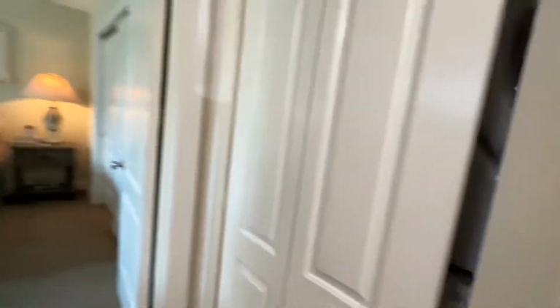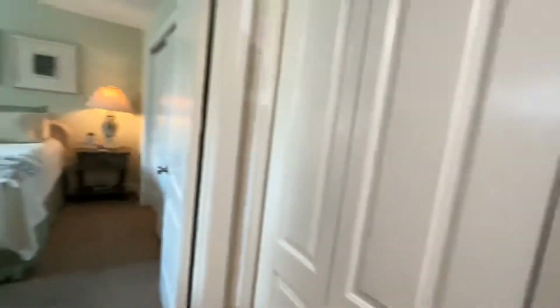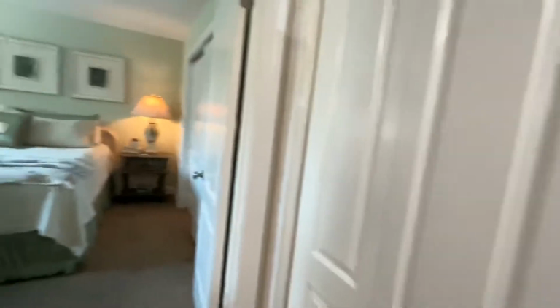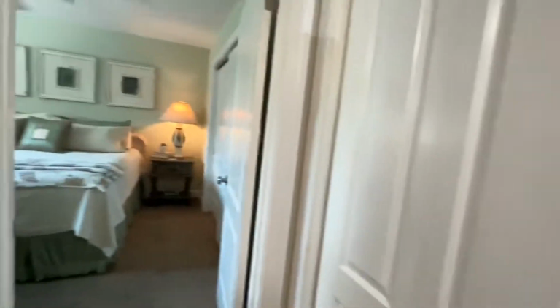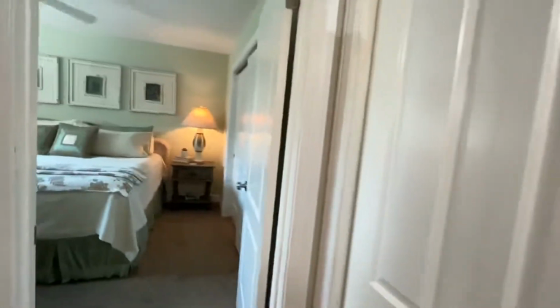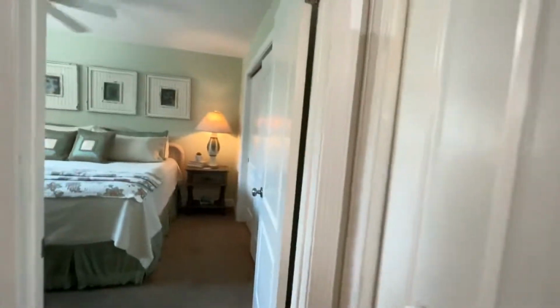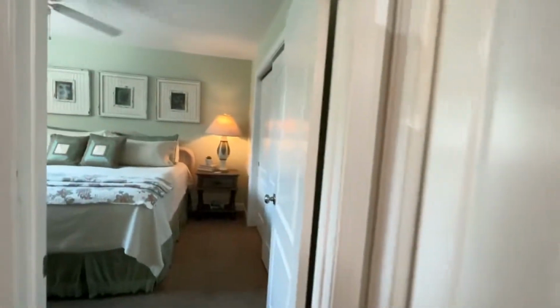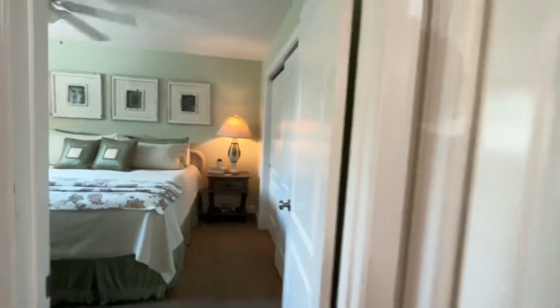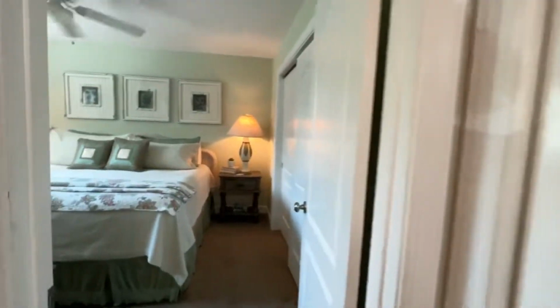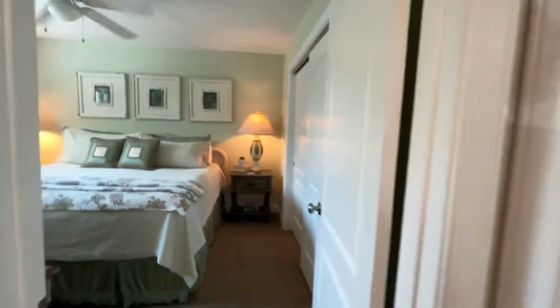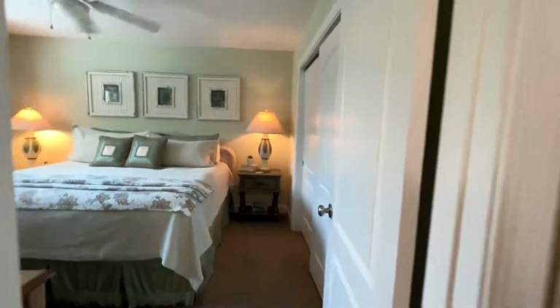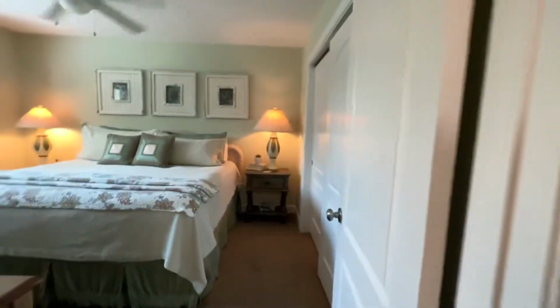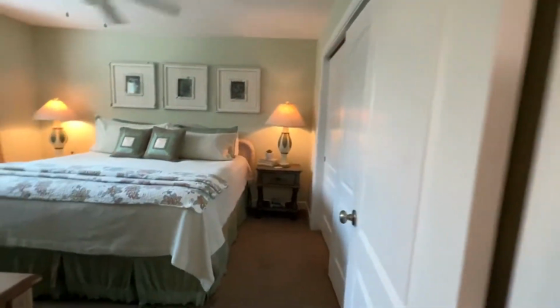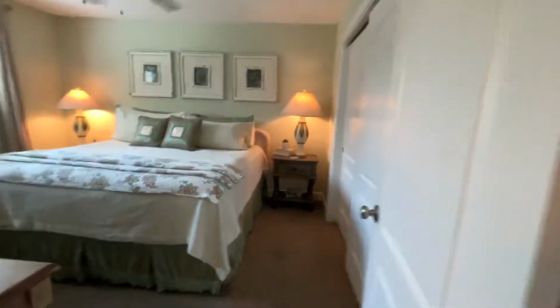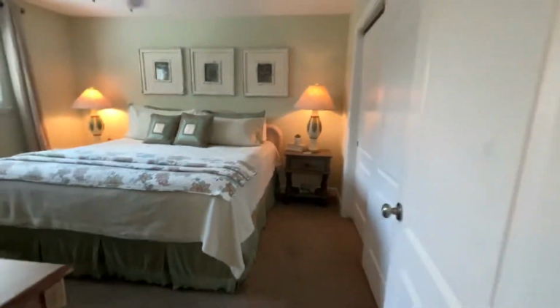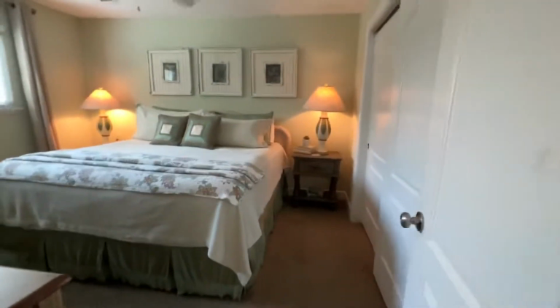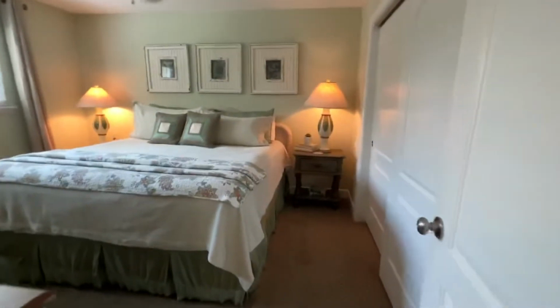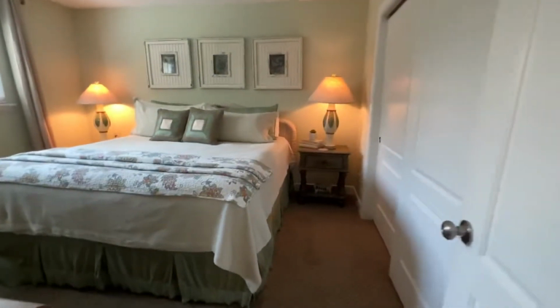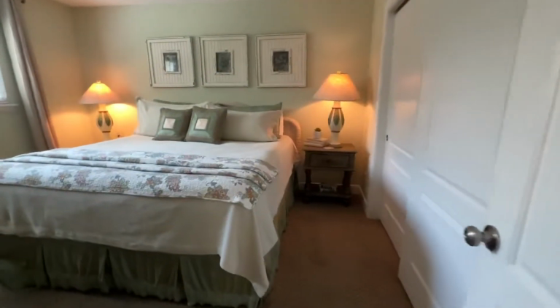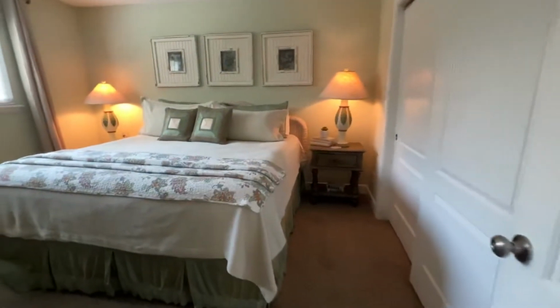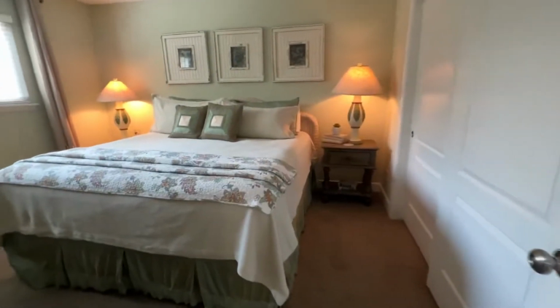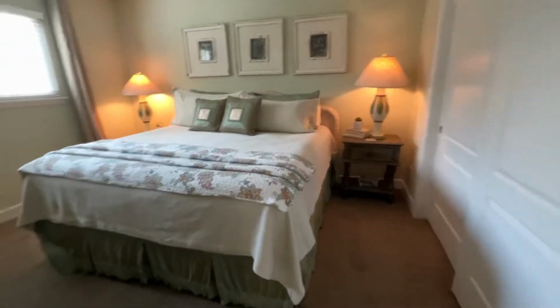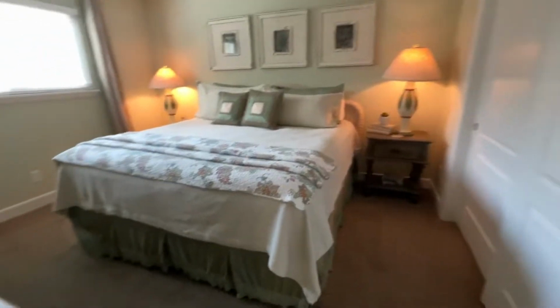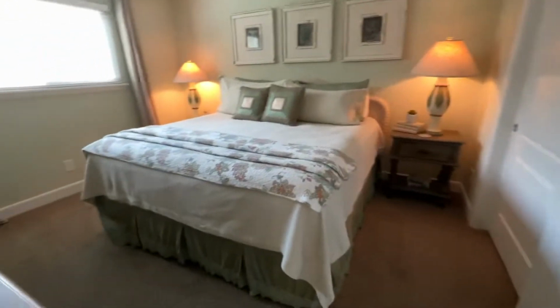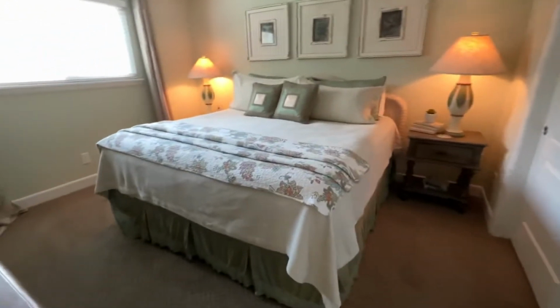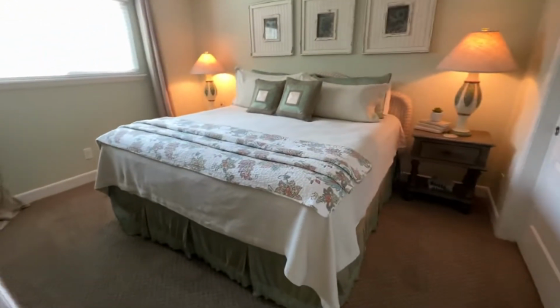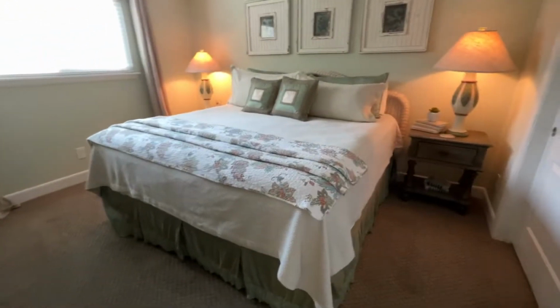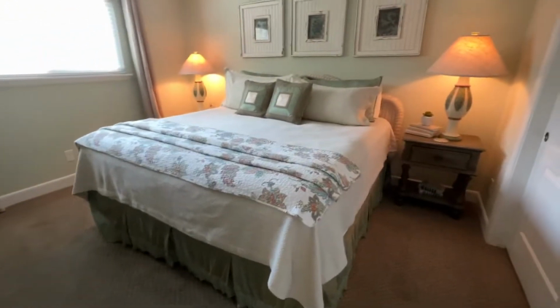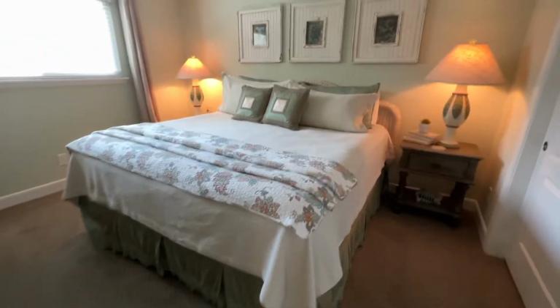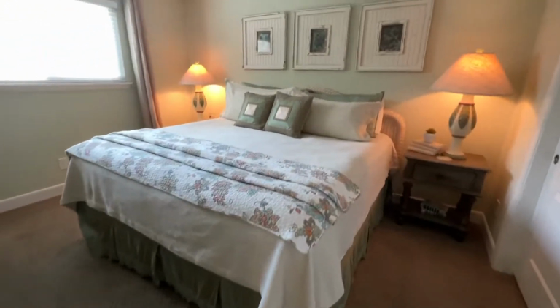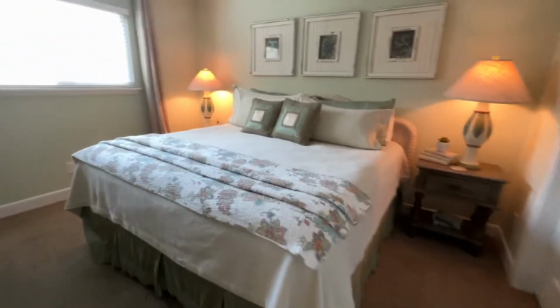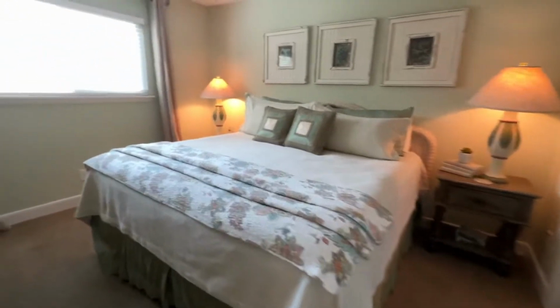And you're going to have your master. Really good-sized rooms.